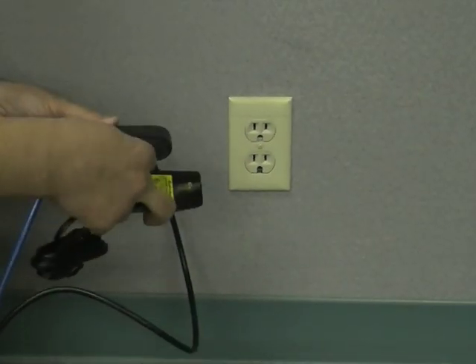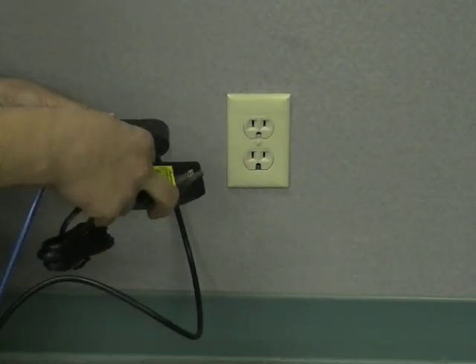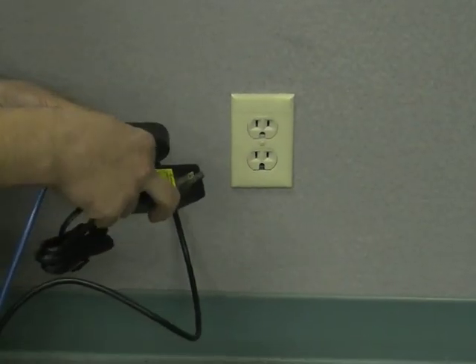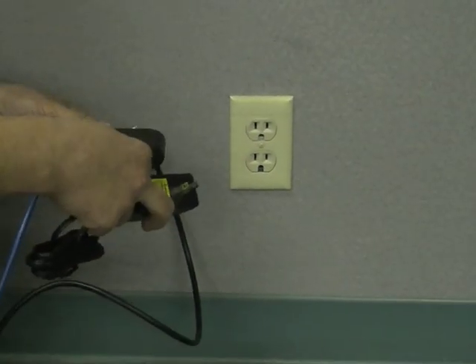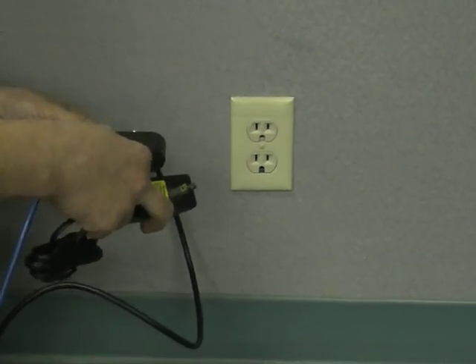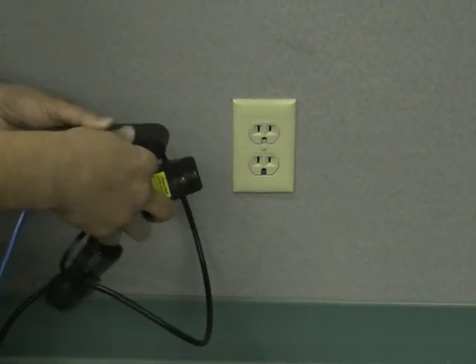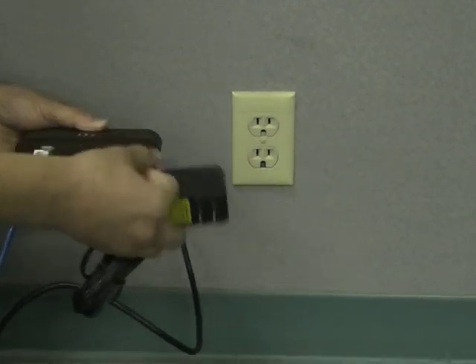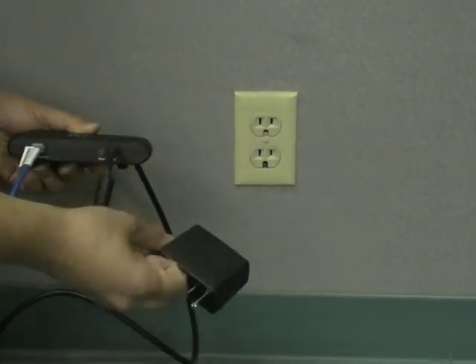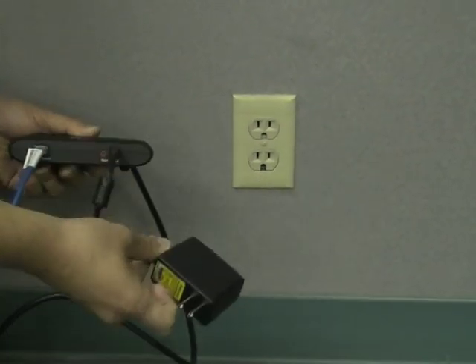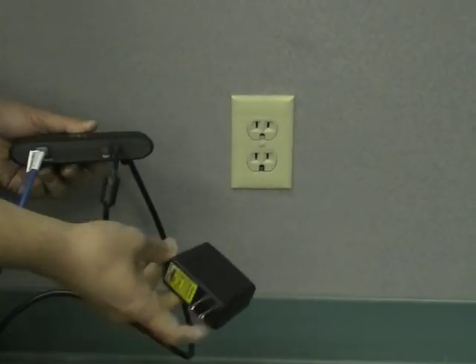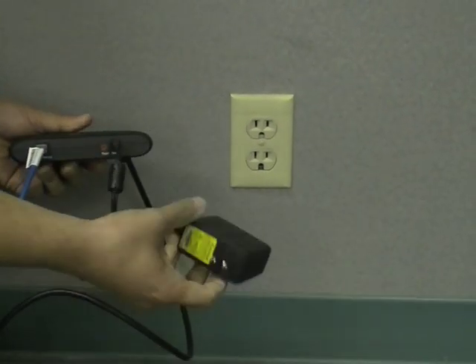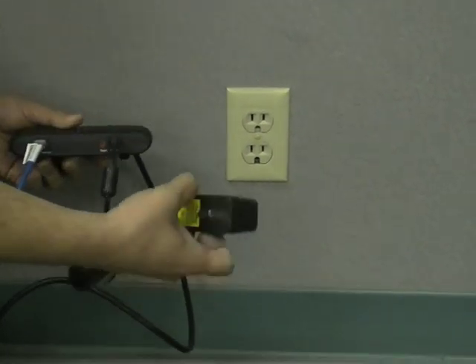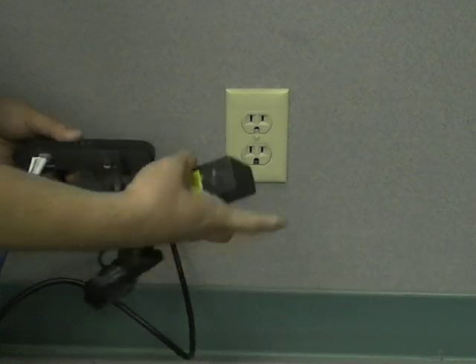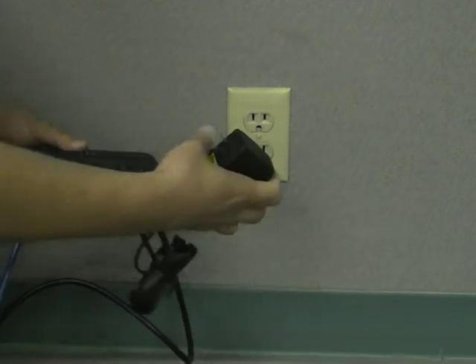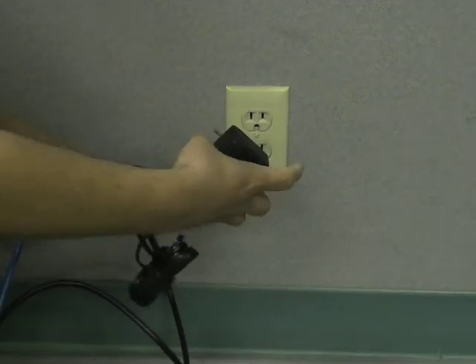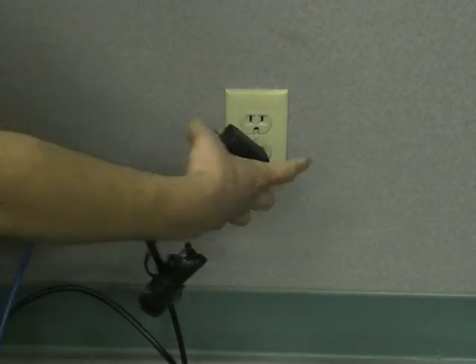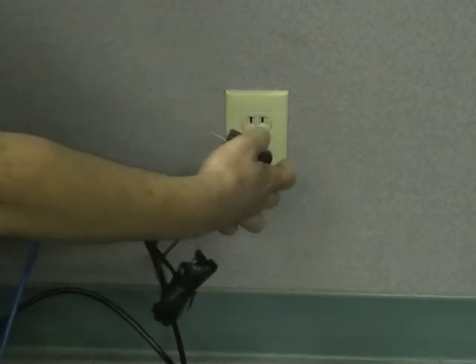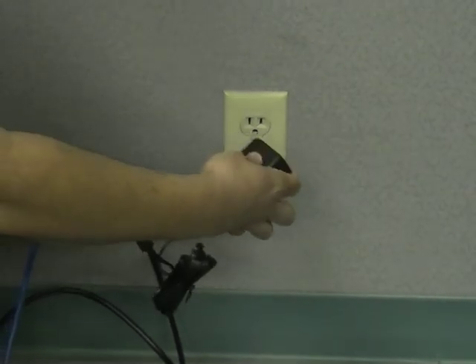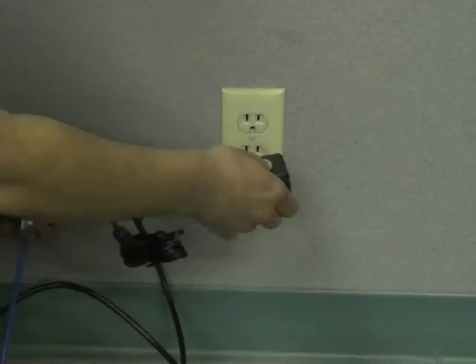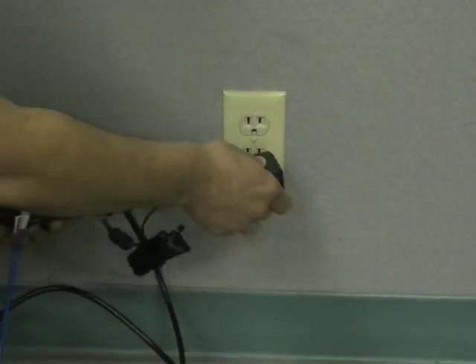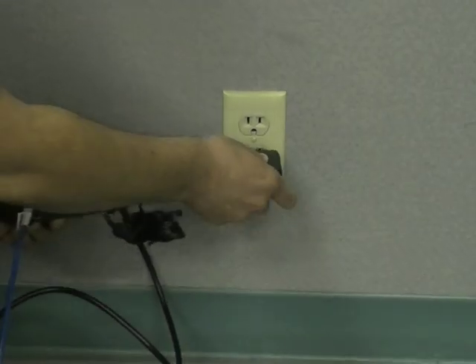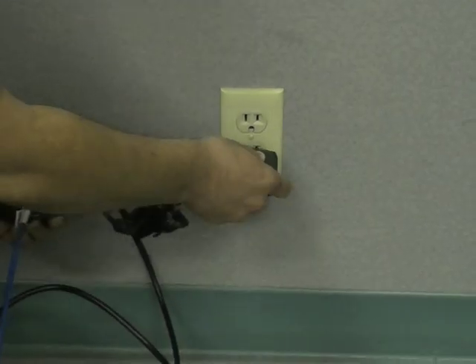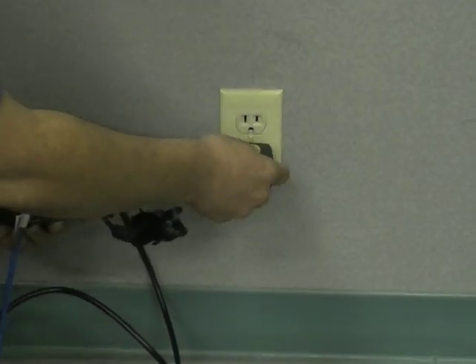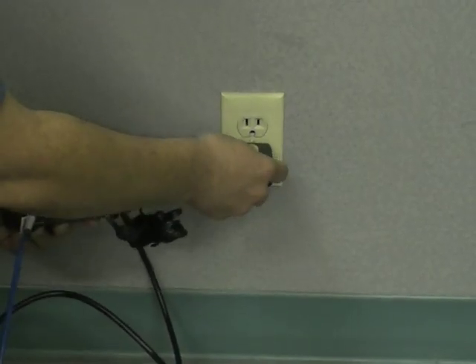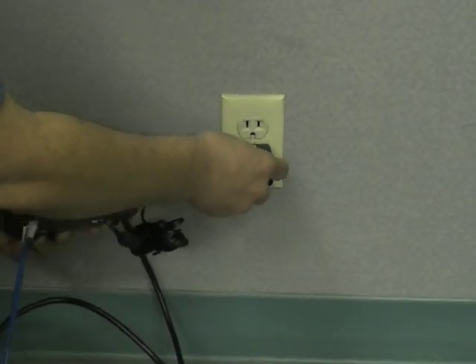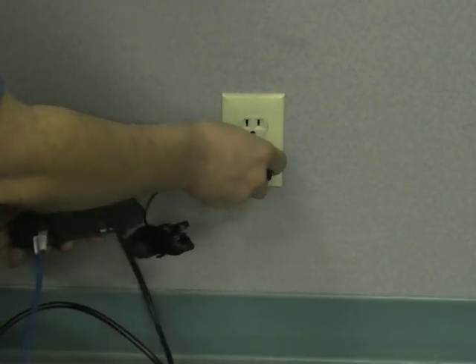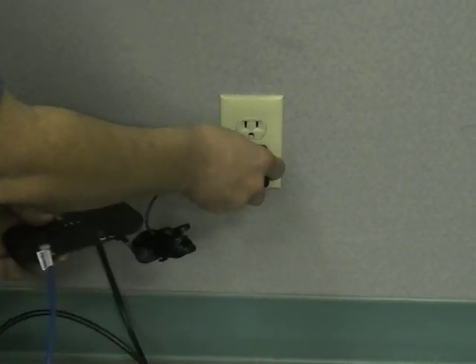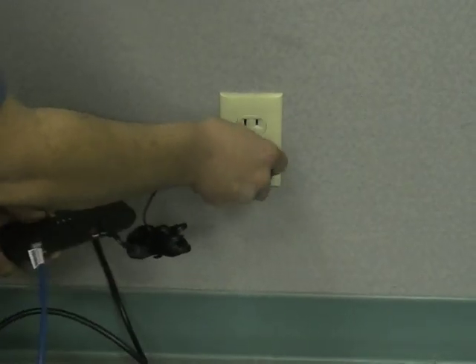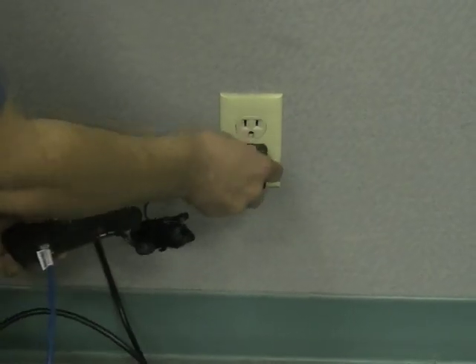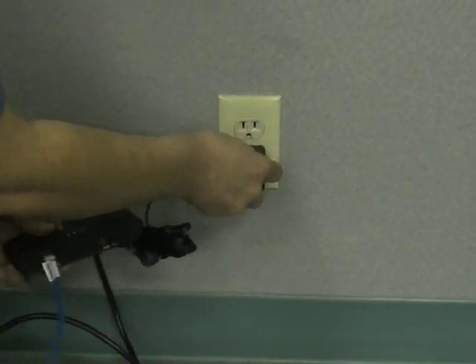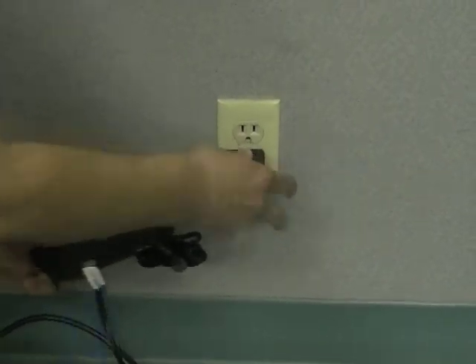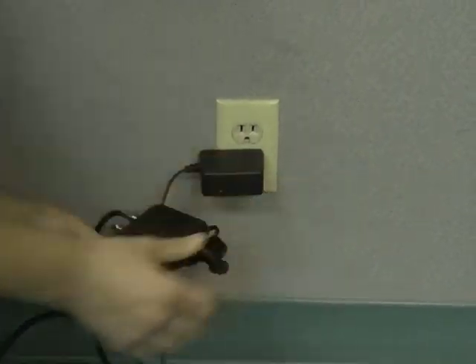Plug the second adapter's power cable into the adapter, and then into an available electrical wall socket.